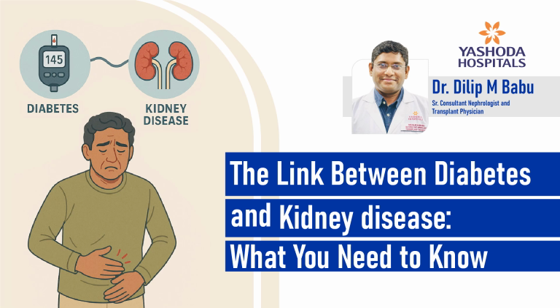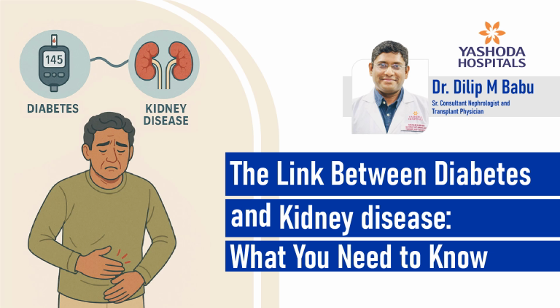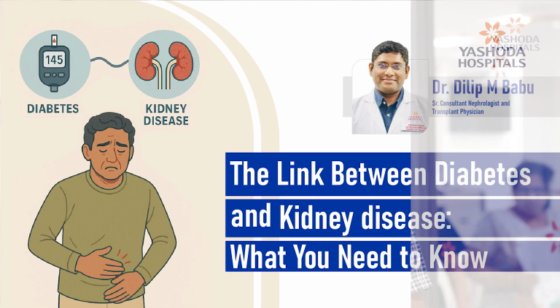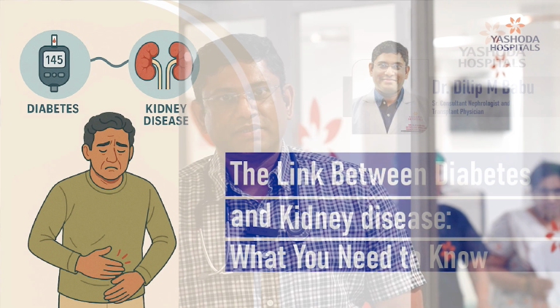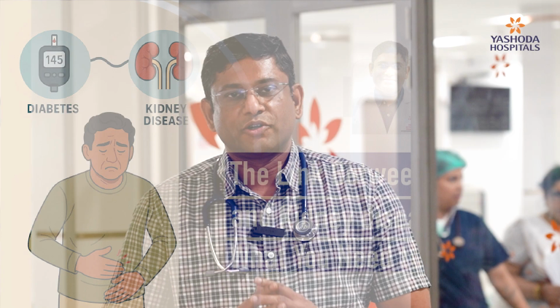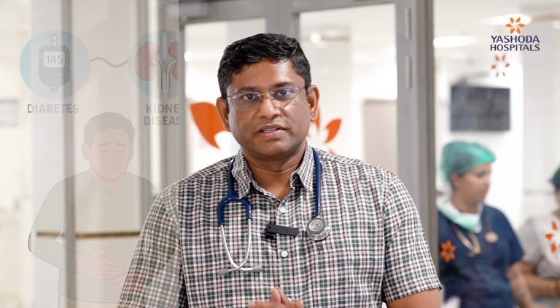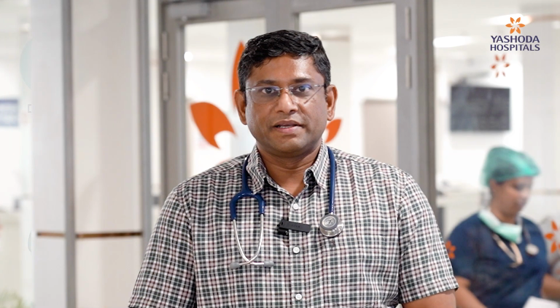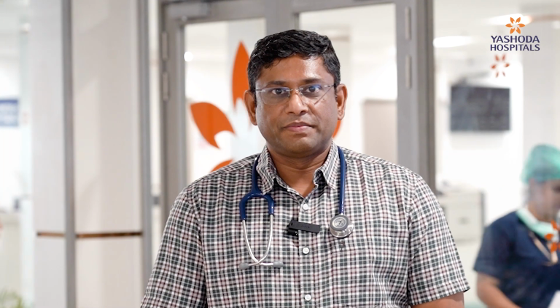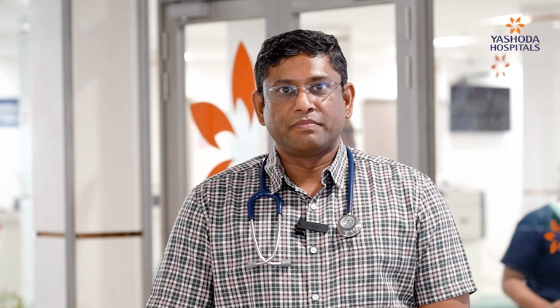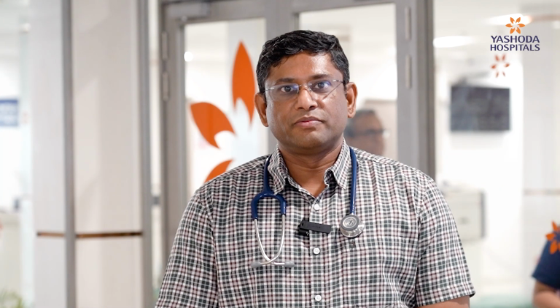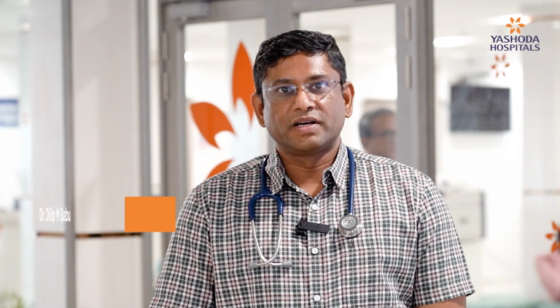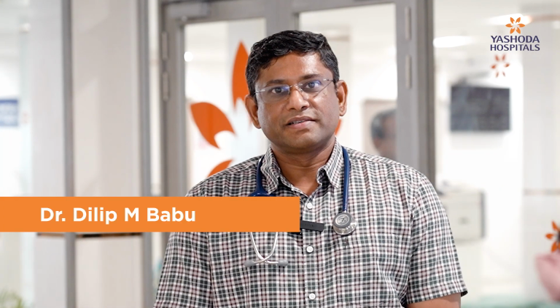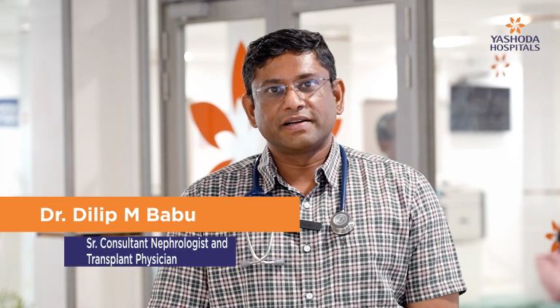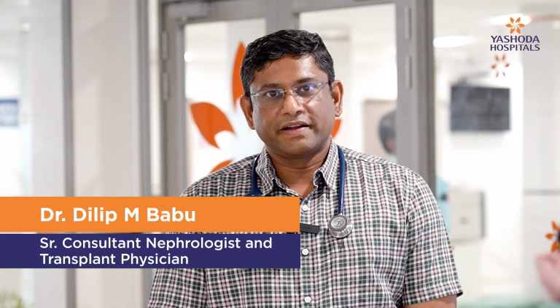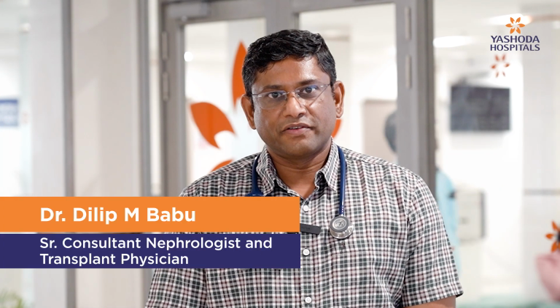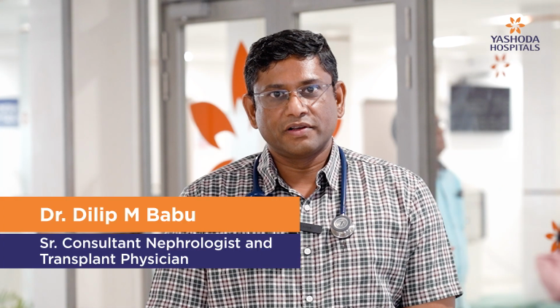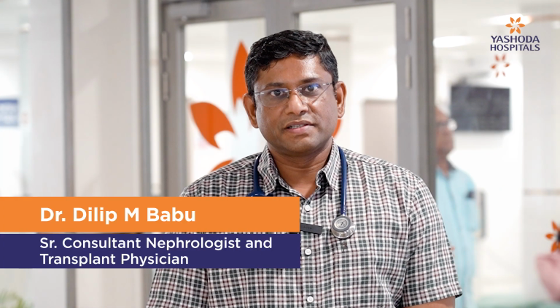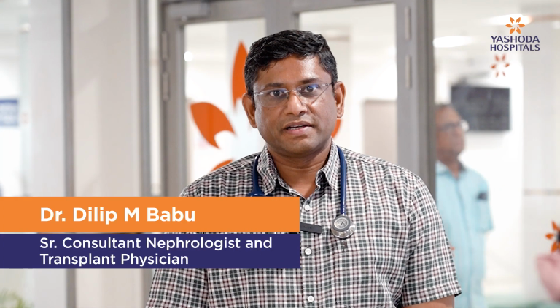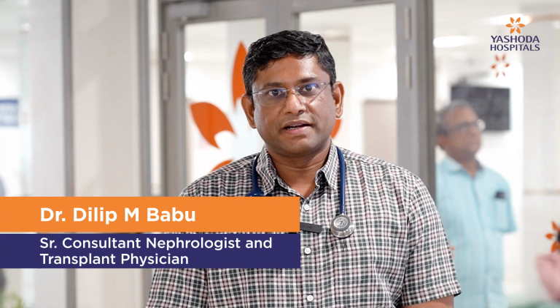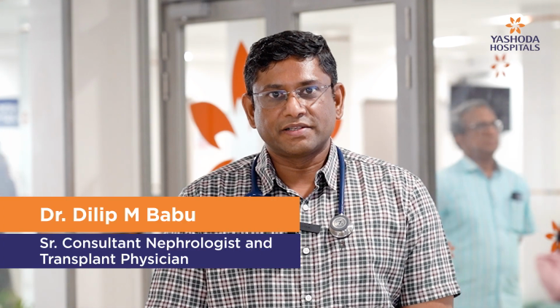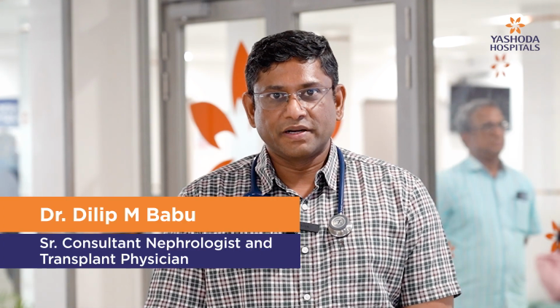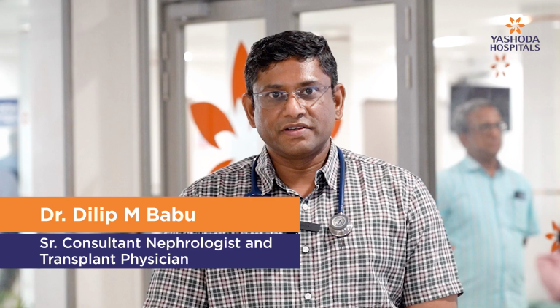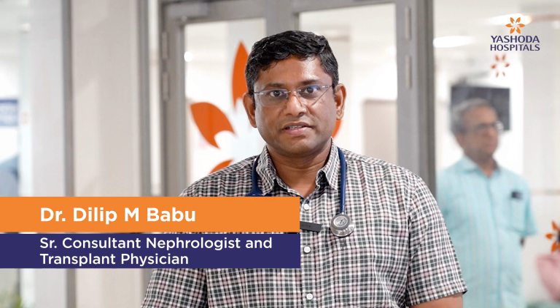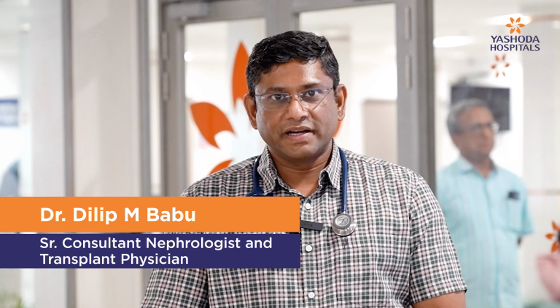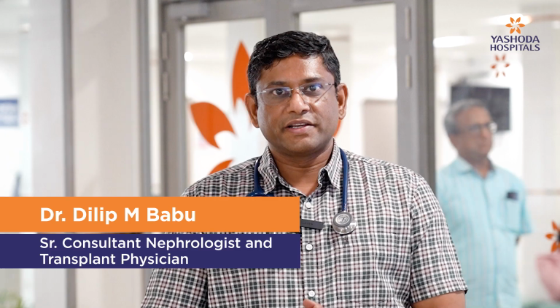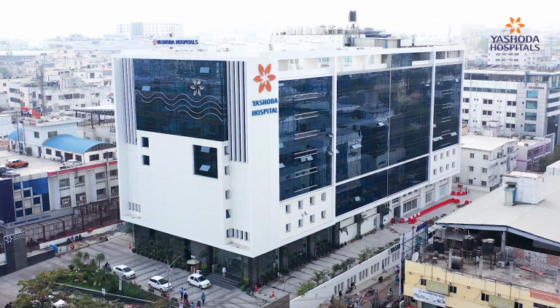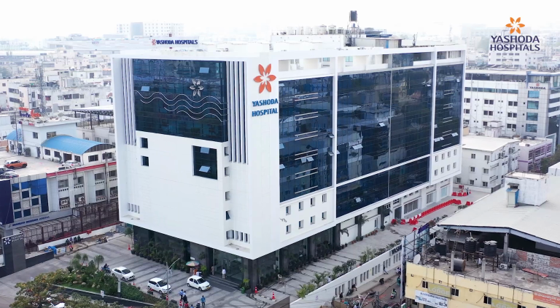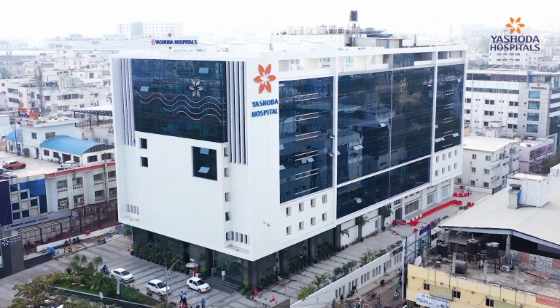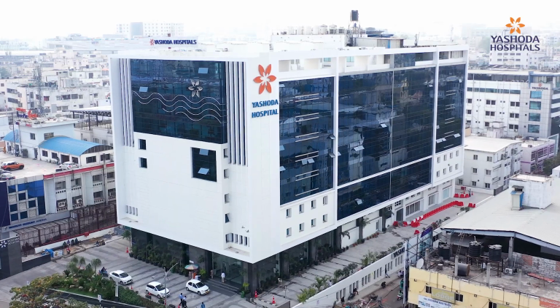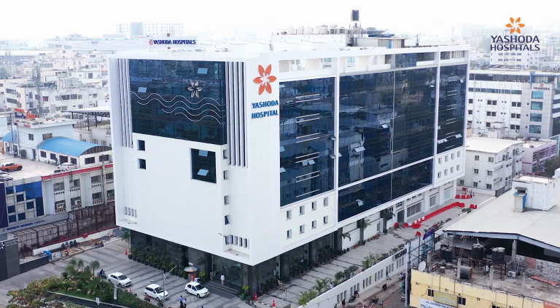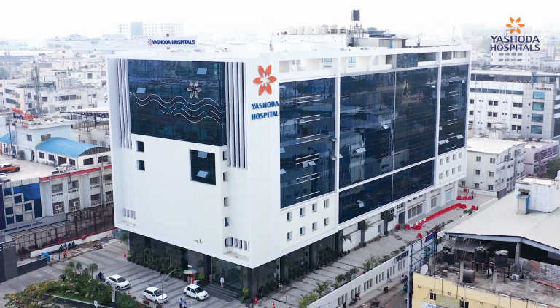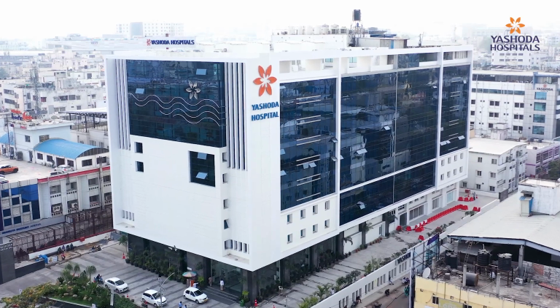I am Dr. Dilip M. Babu, Consultant Nephrologist and Transplant Physician at Eshoda Hospital, Somaji Guda.